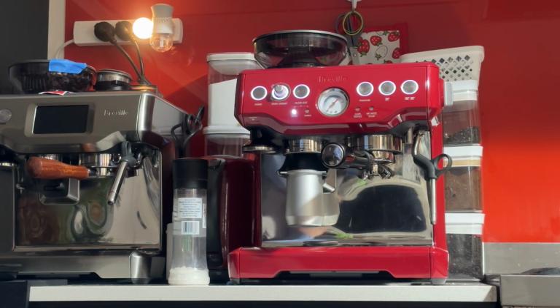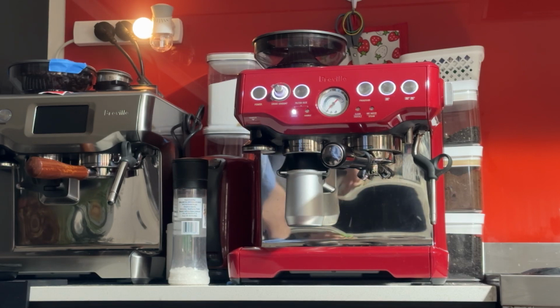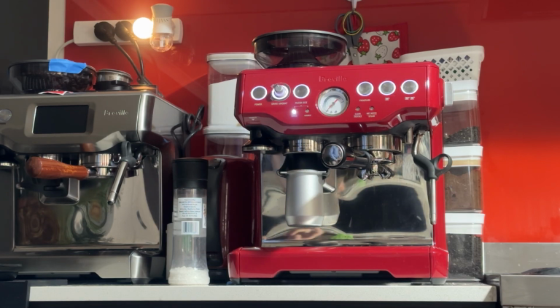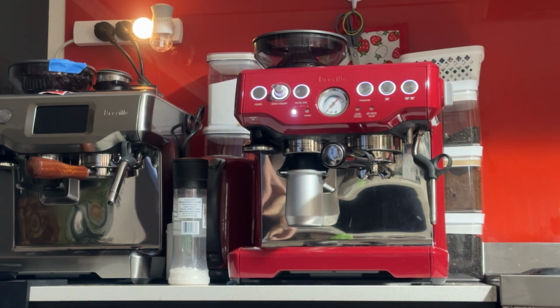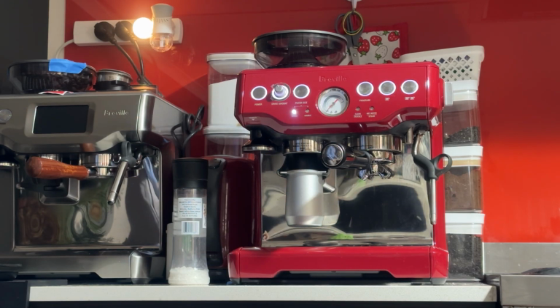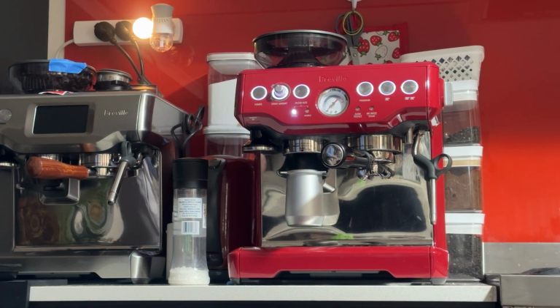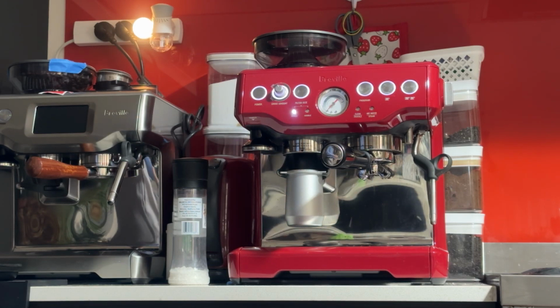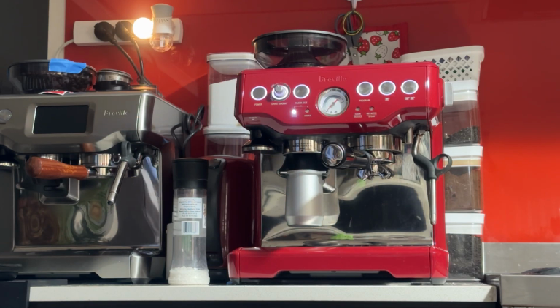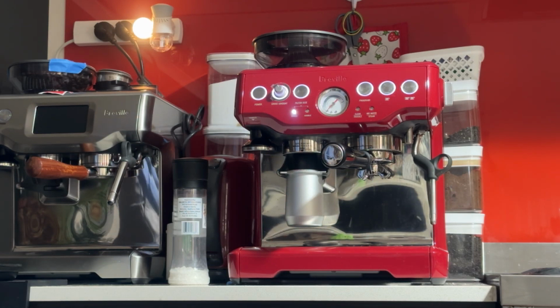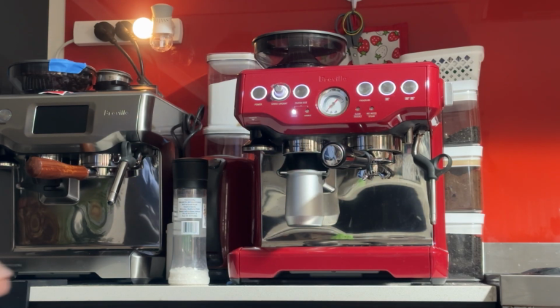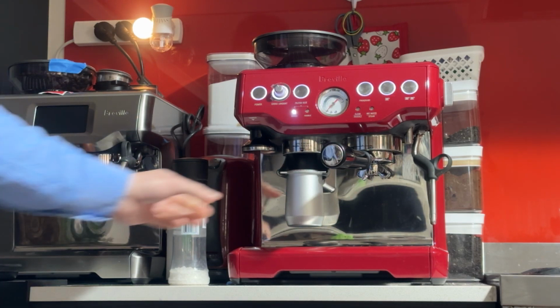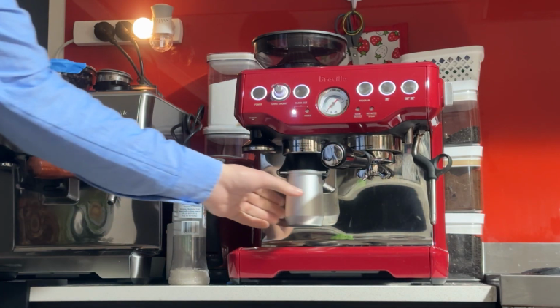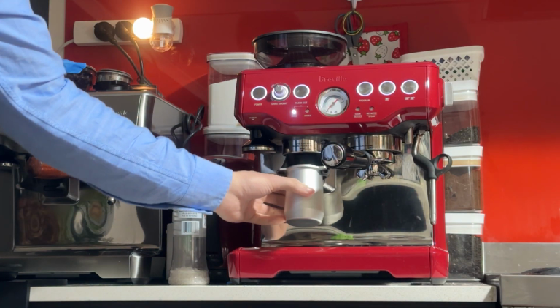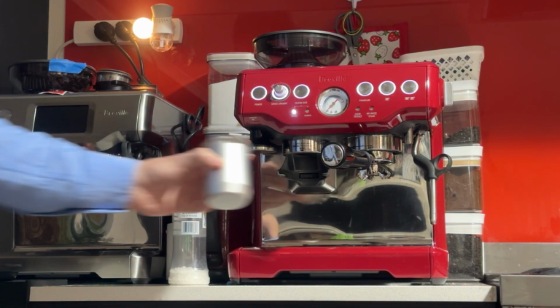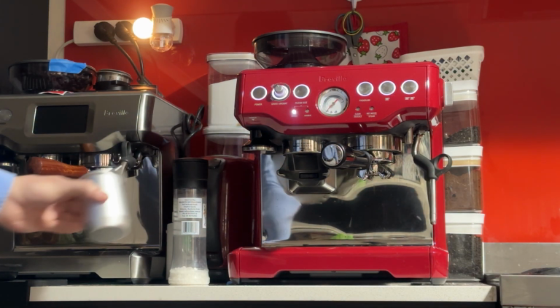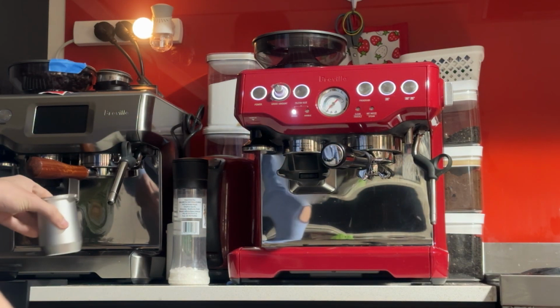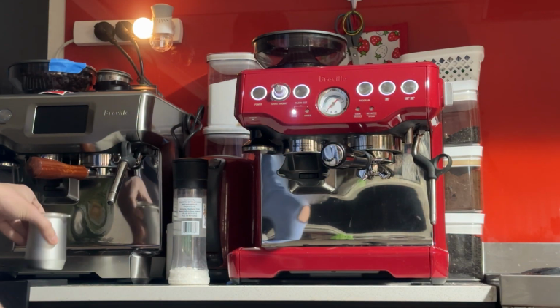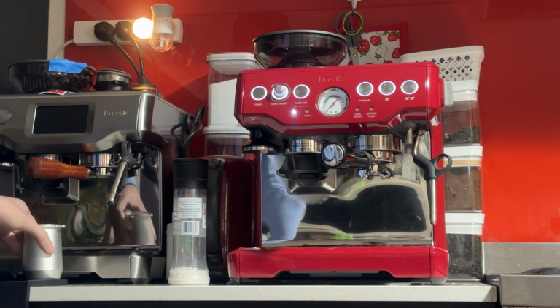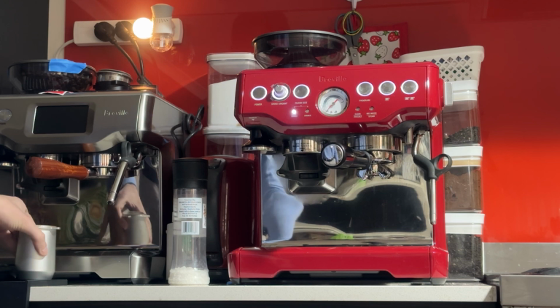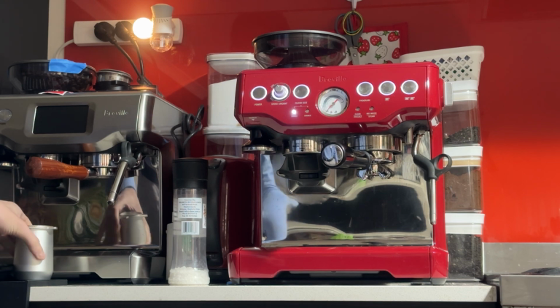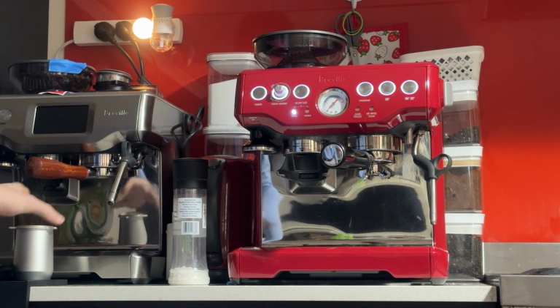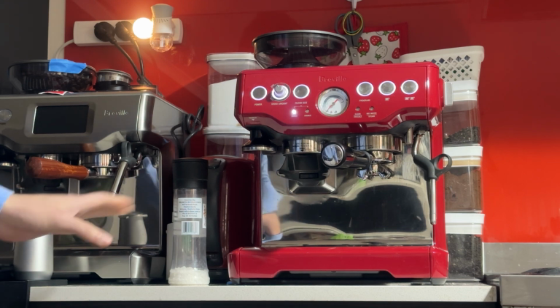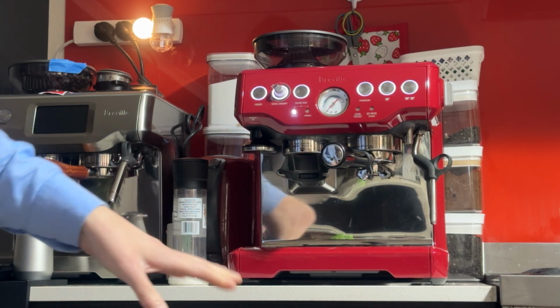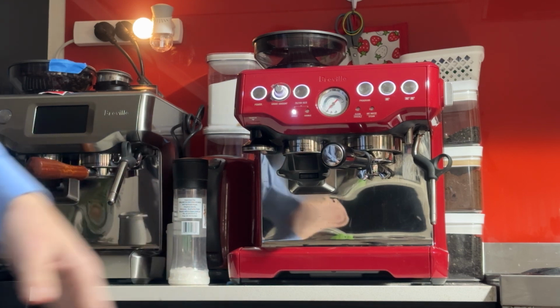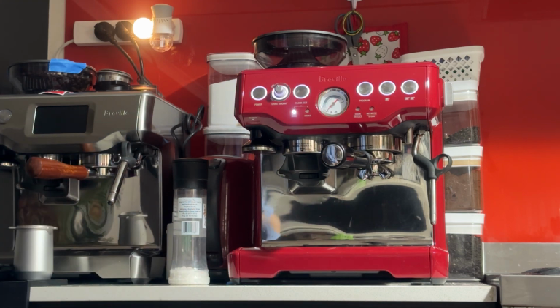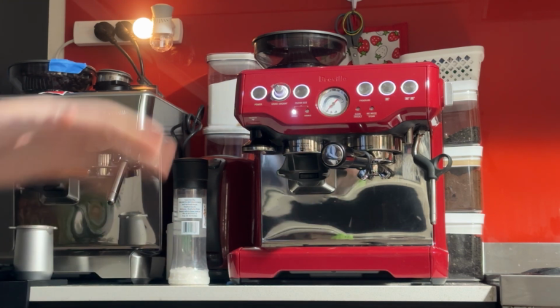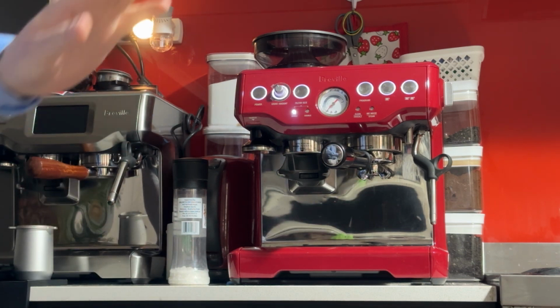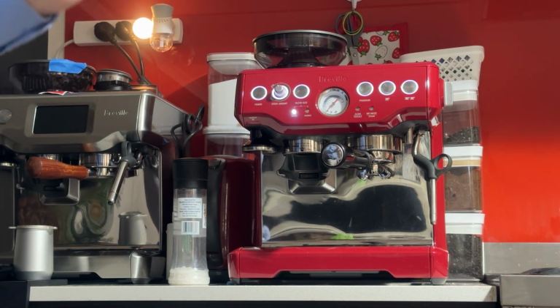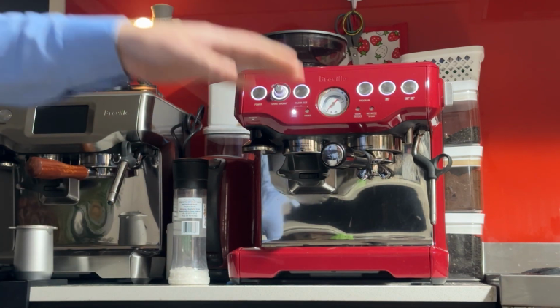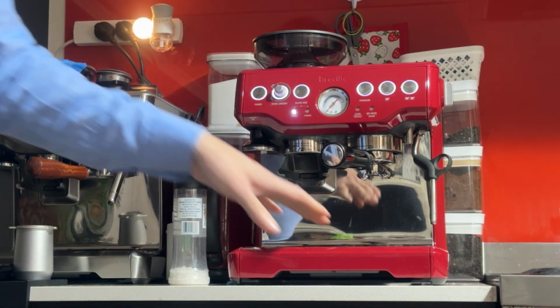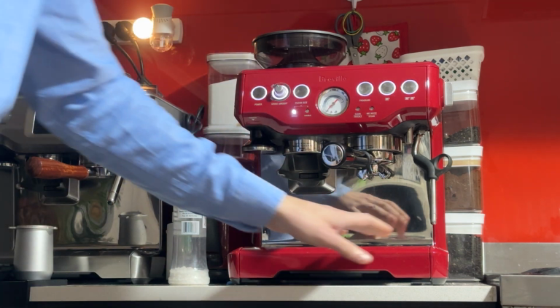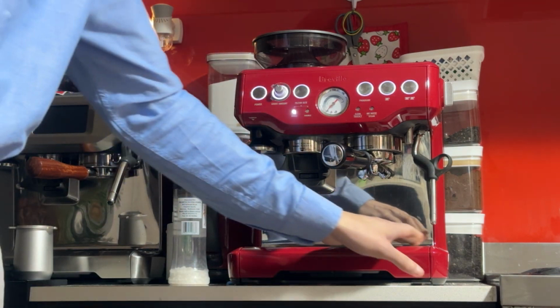Good morning Ali, here's your machine — the Breville Barista Express in cranberry red. As you saw in the photos, the machine is in pretty good condition.